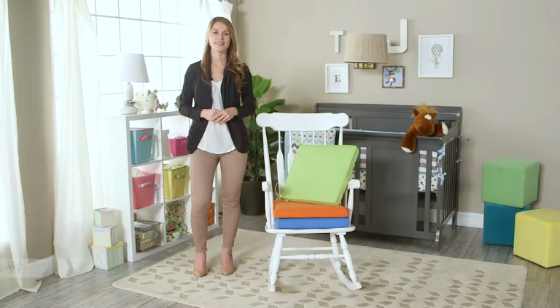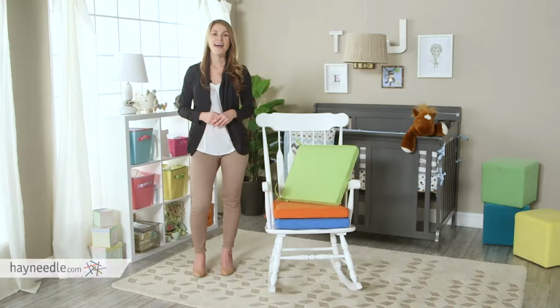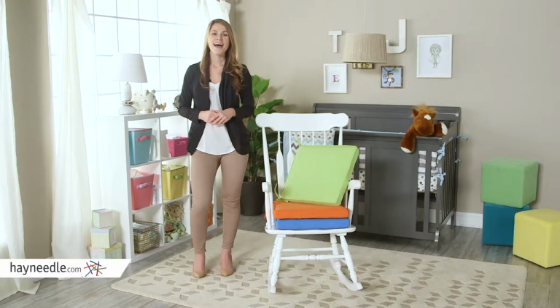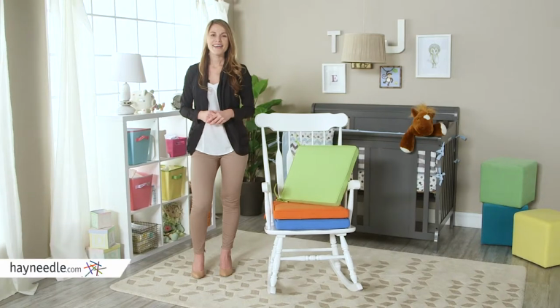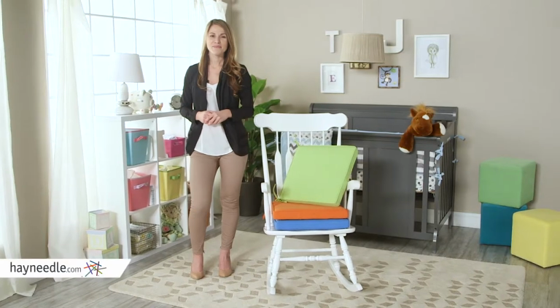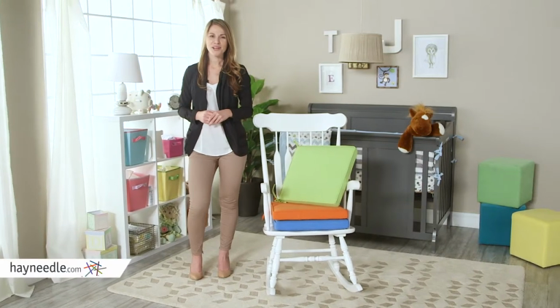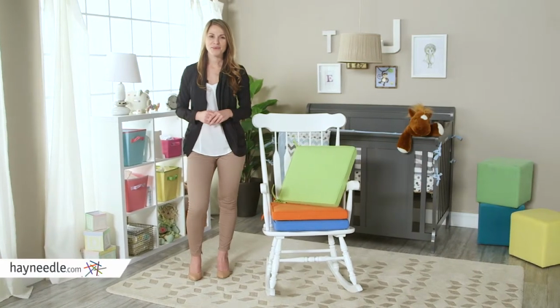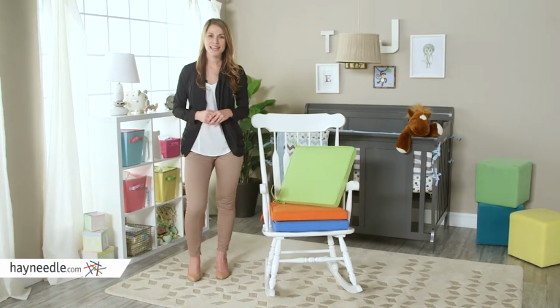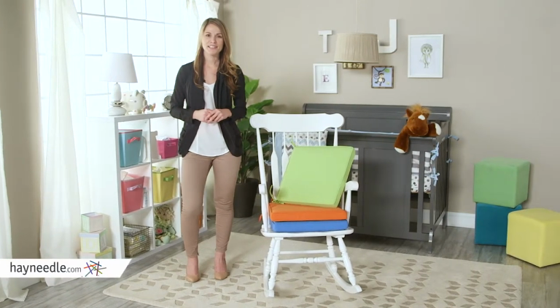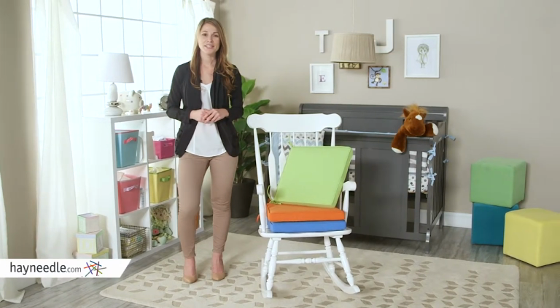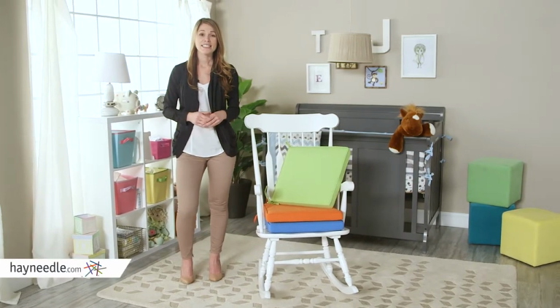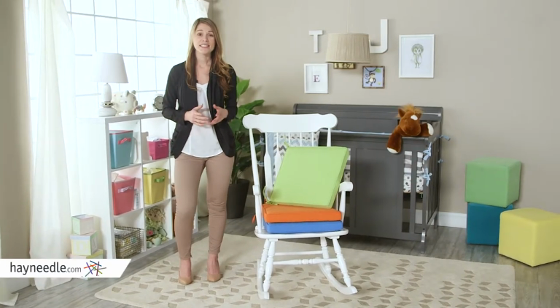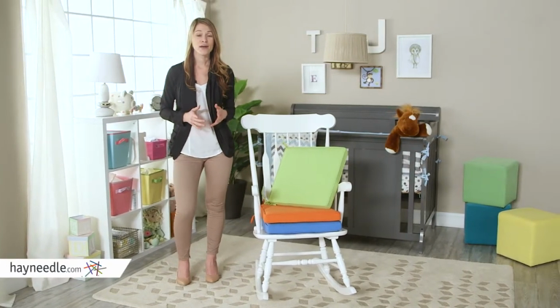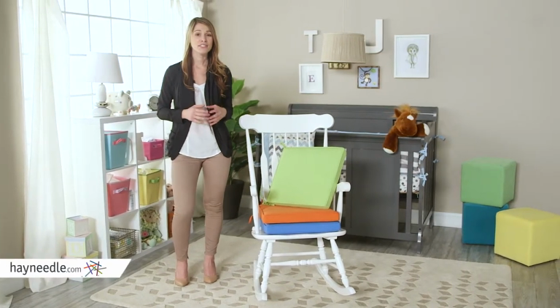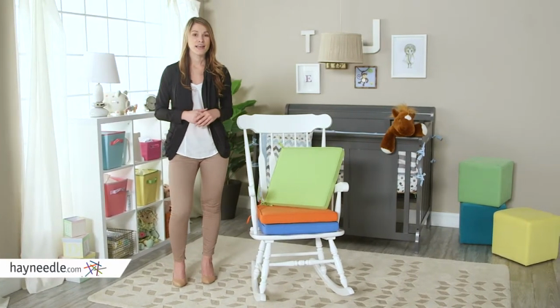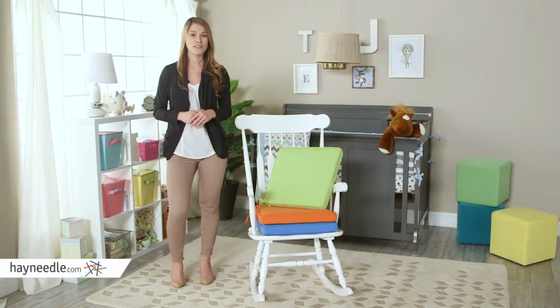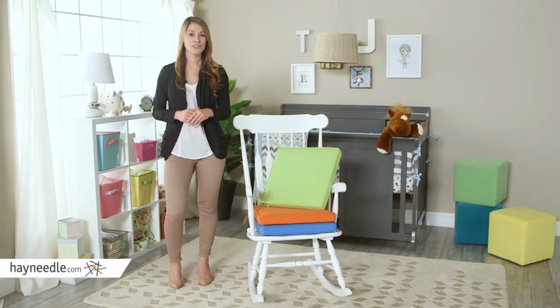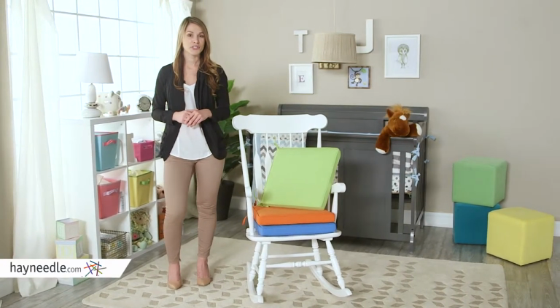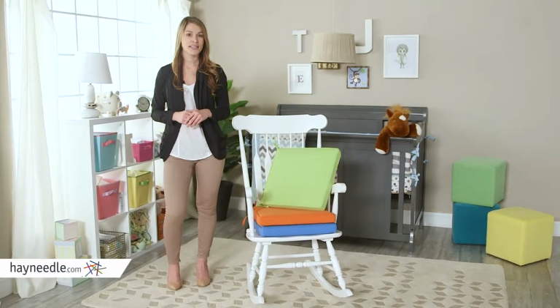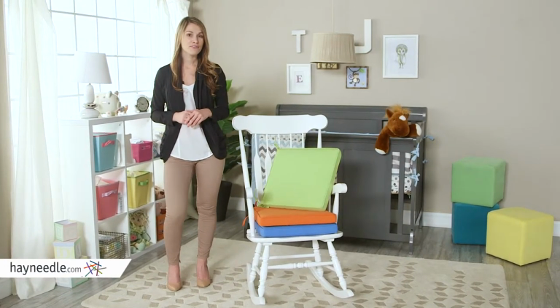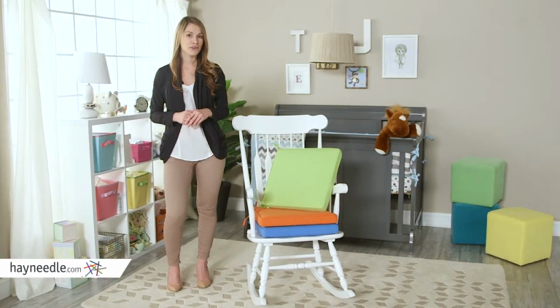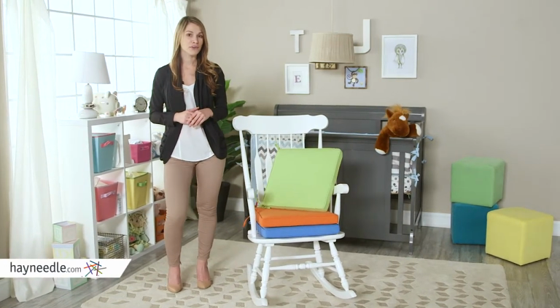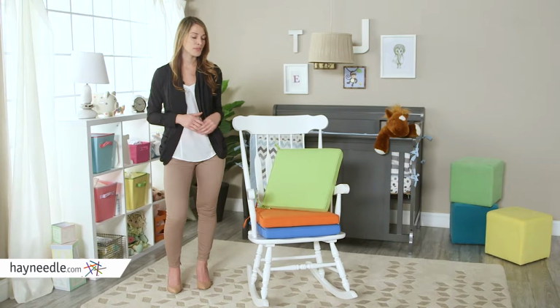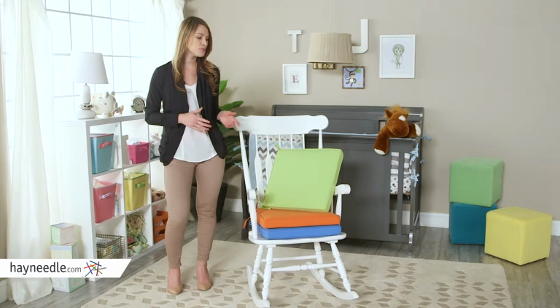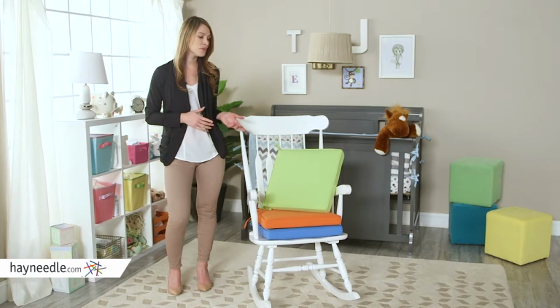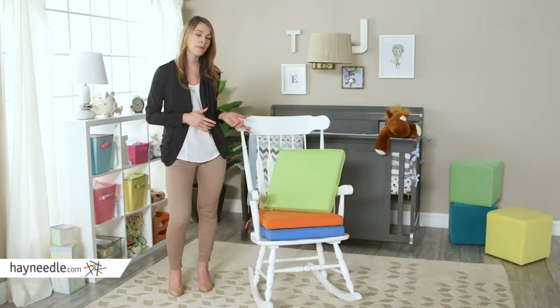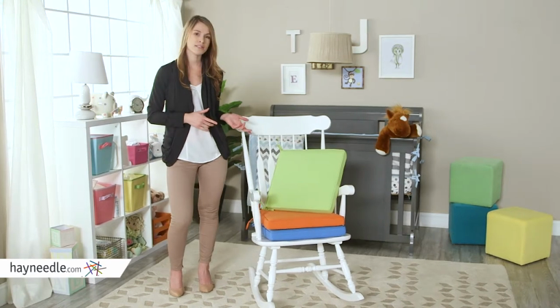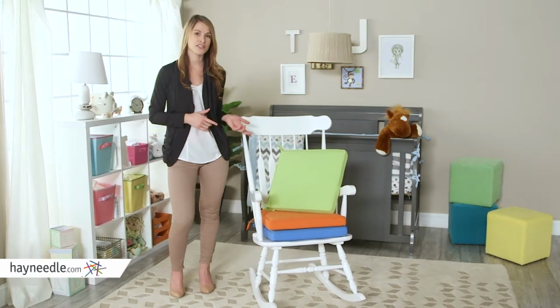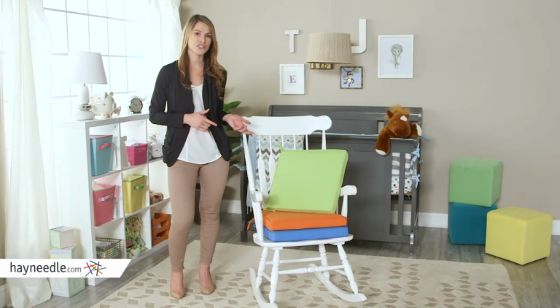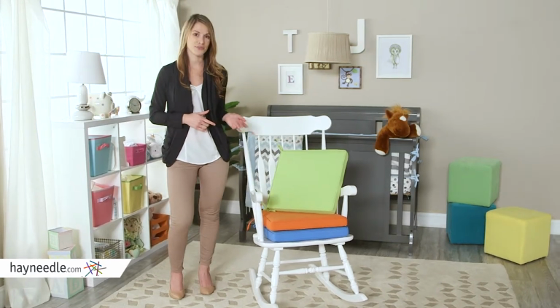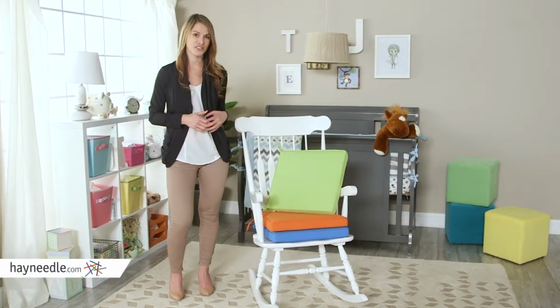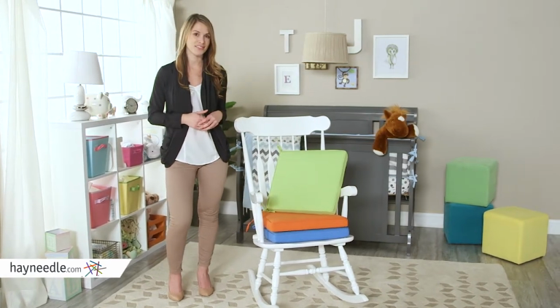Hi, I'm Michelle with Hayneedle. Take the comfort and style of your nursery even further with the Deauville Boxed Edge Nursery Cushion.